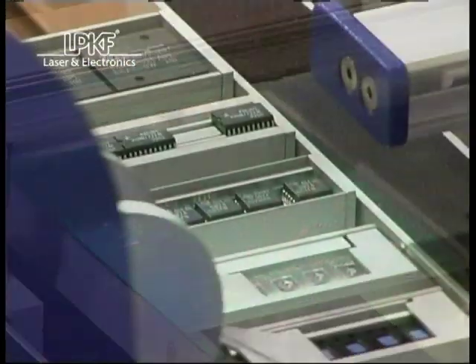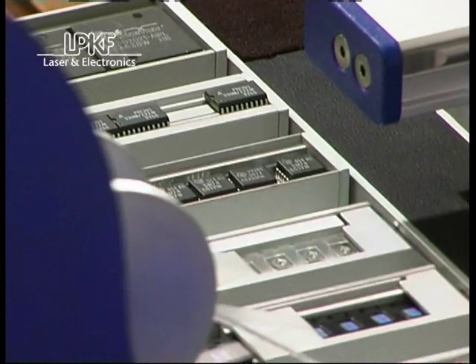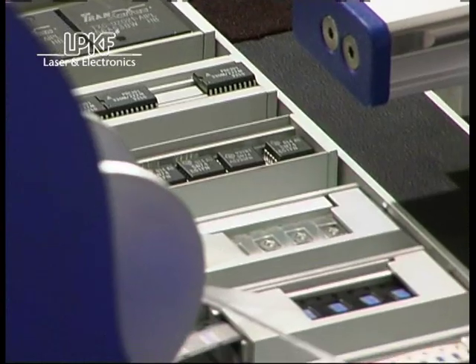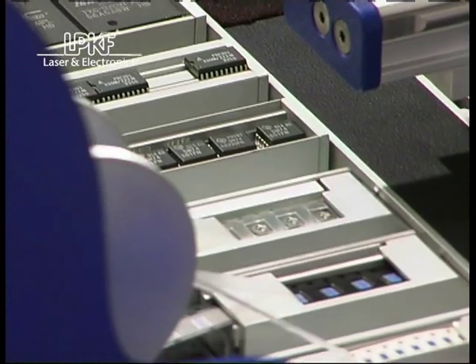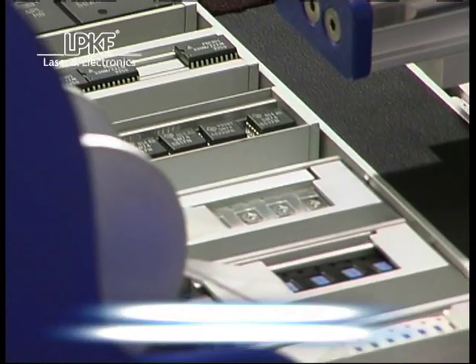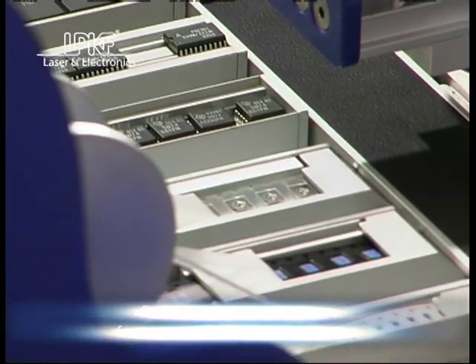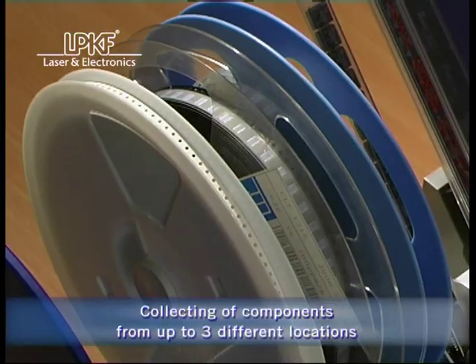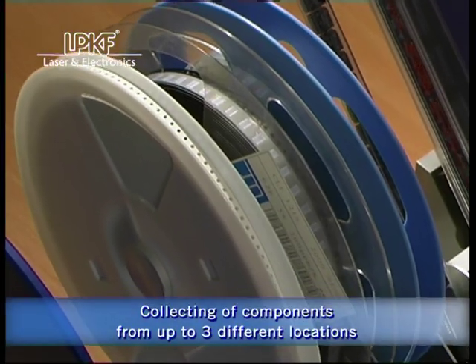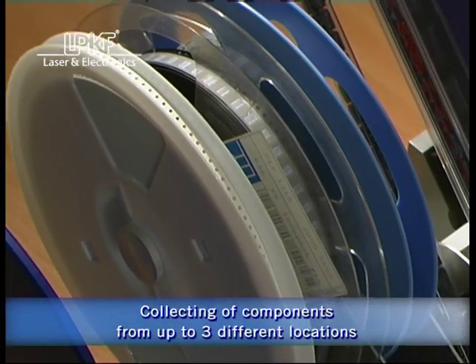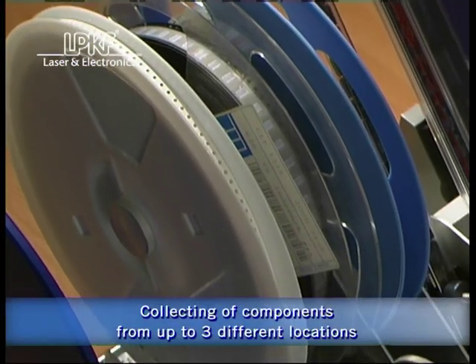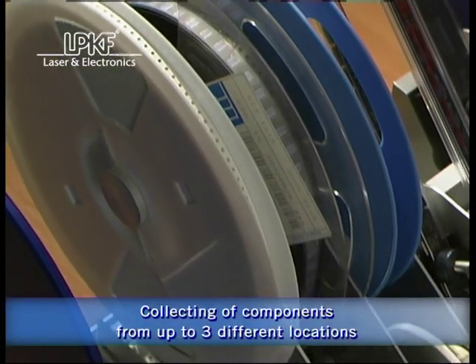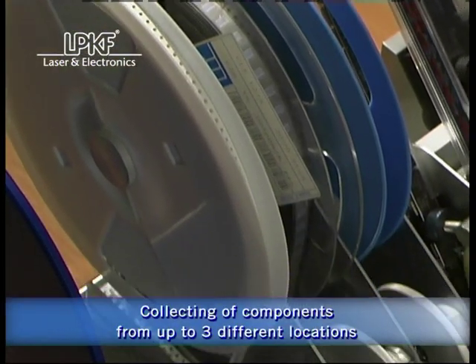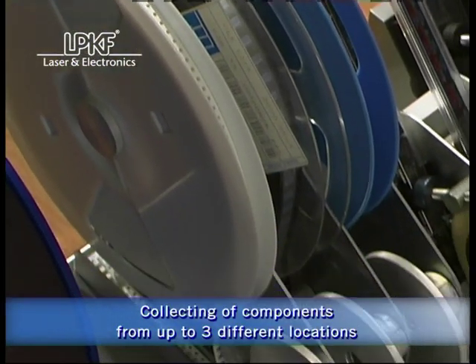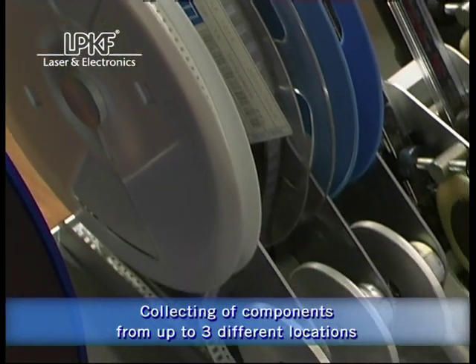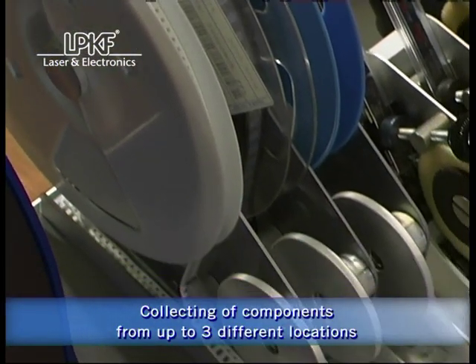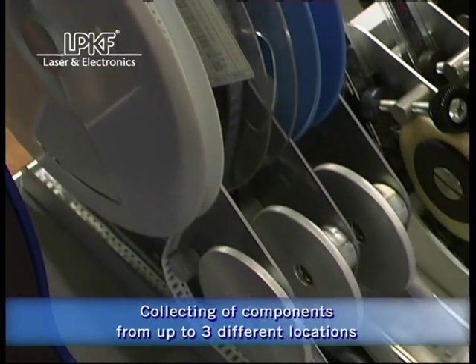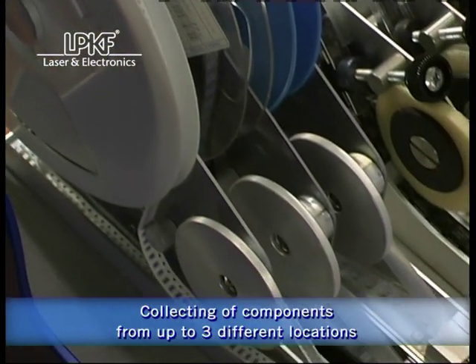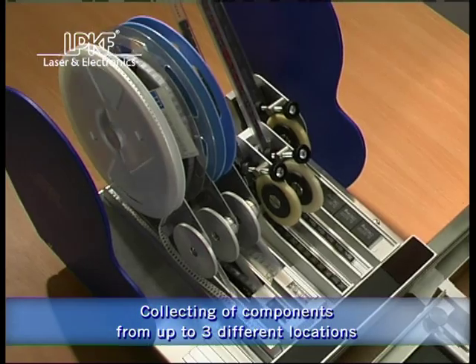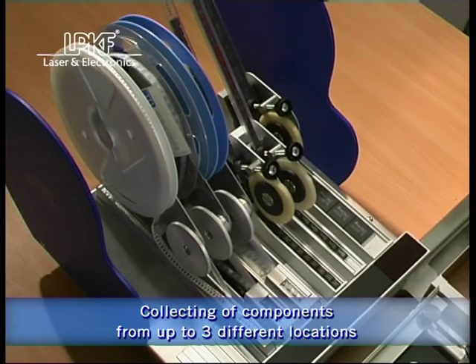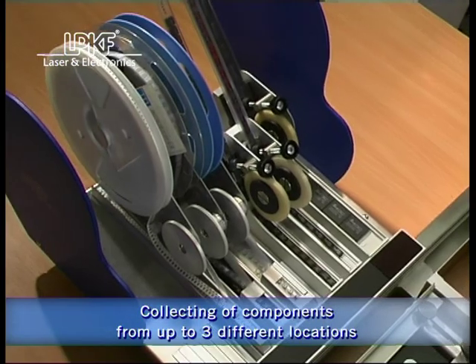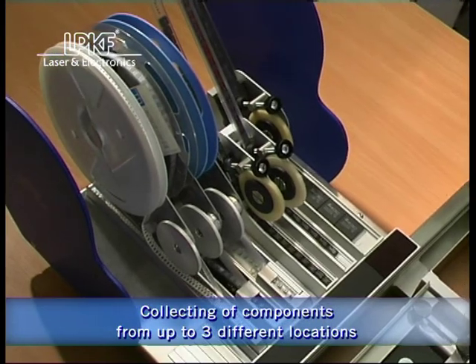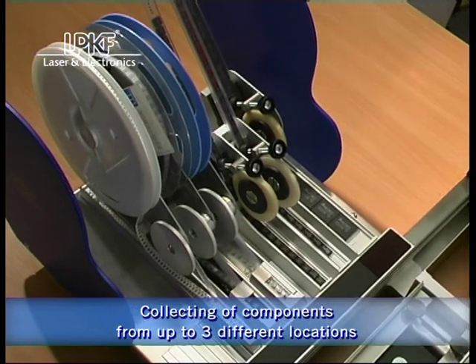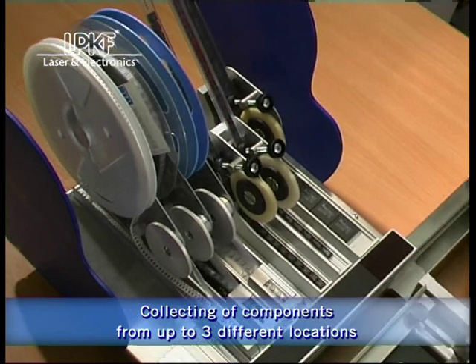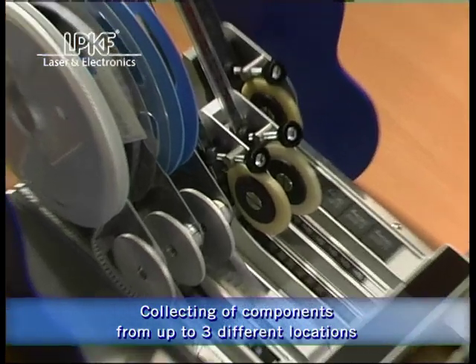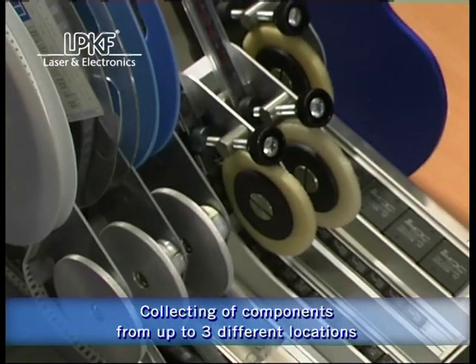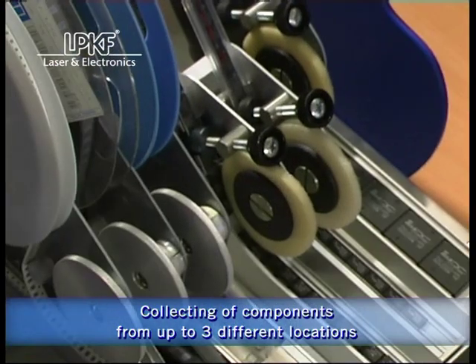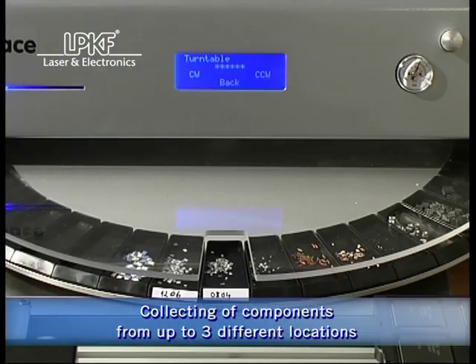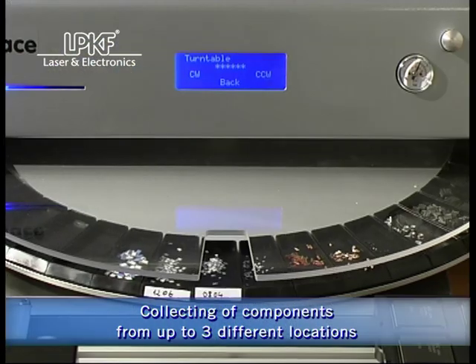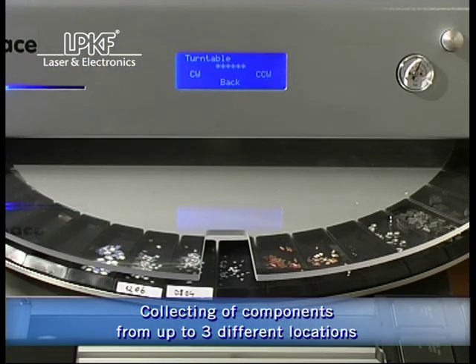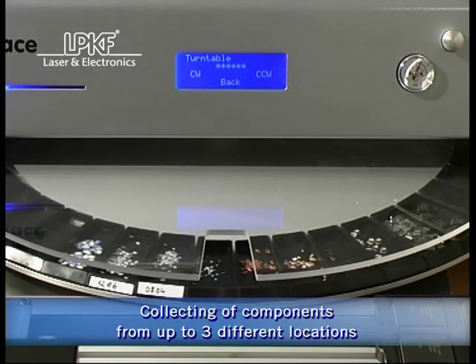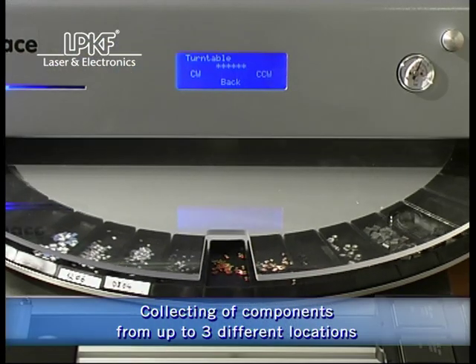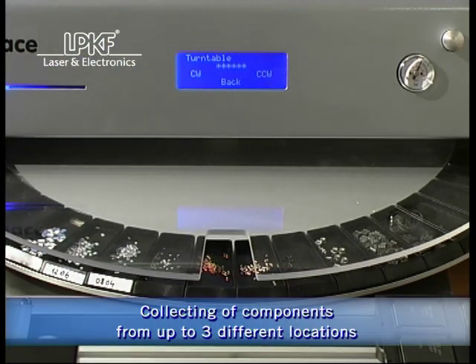Components can be collected from up to three different locations: tape and stick feeders, a motorized turntable, and pallets.